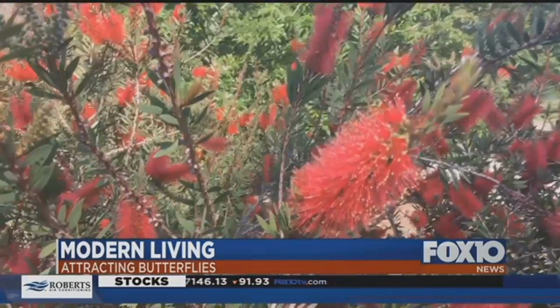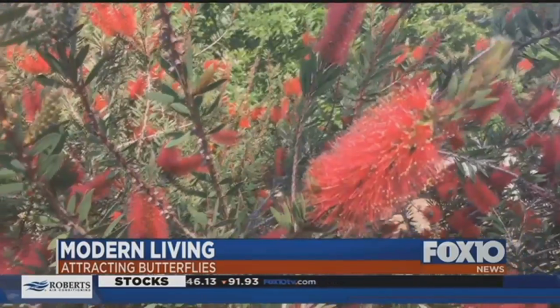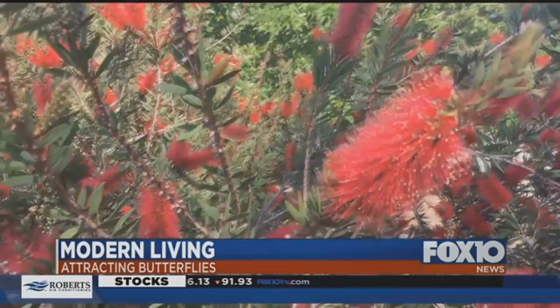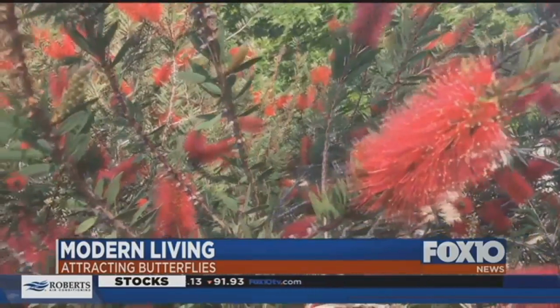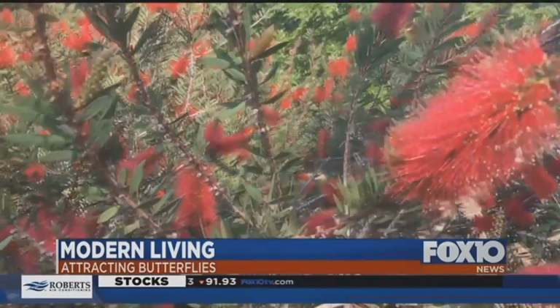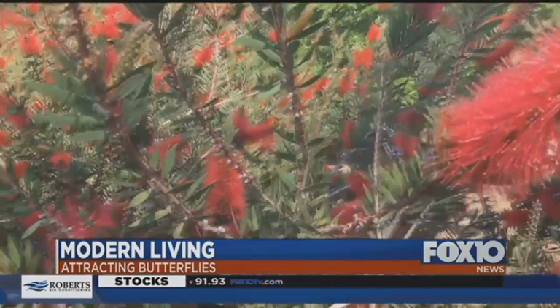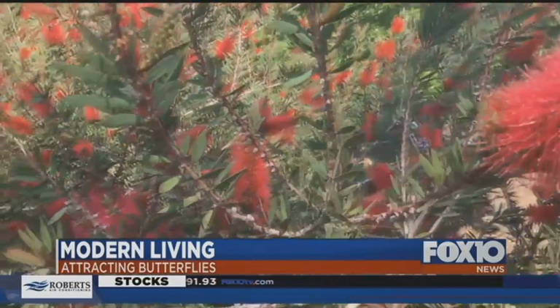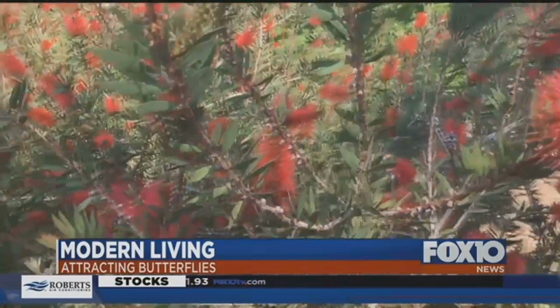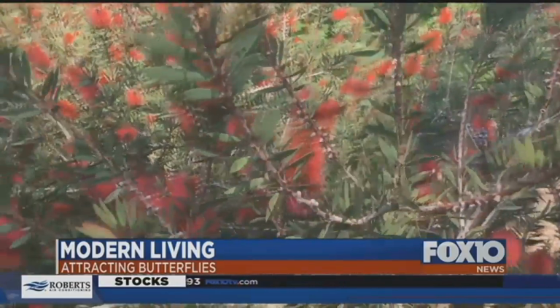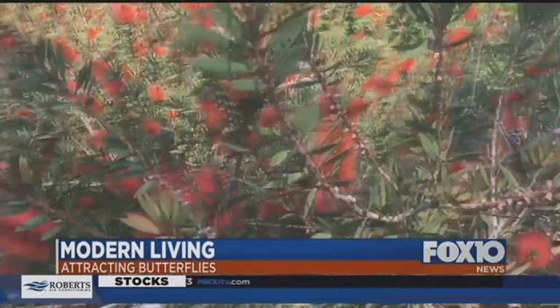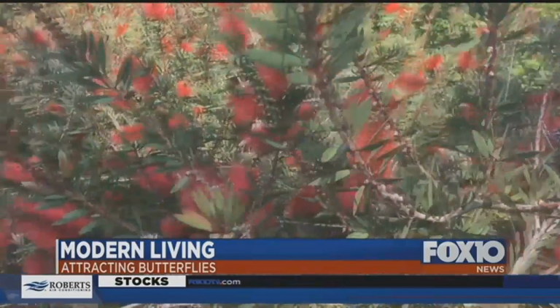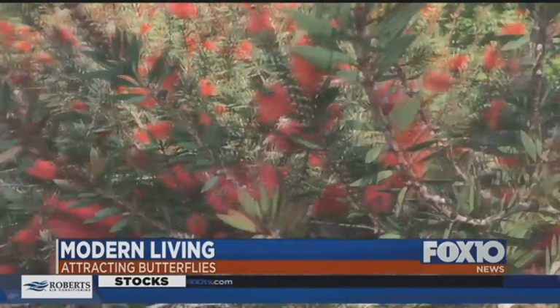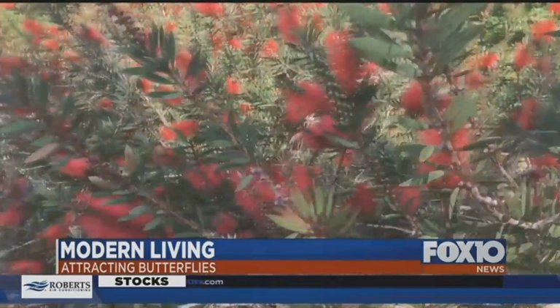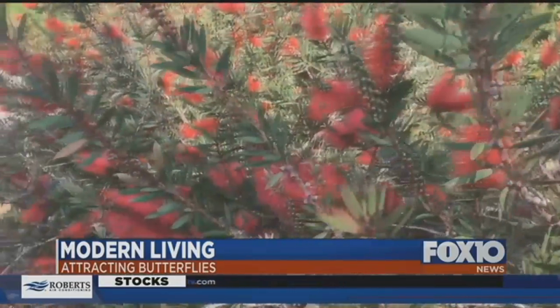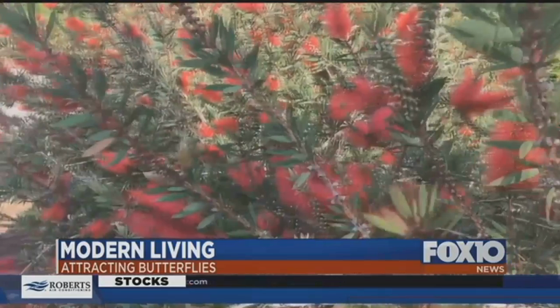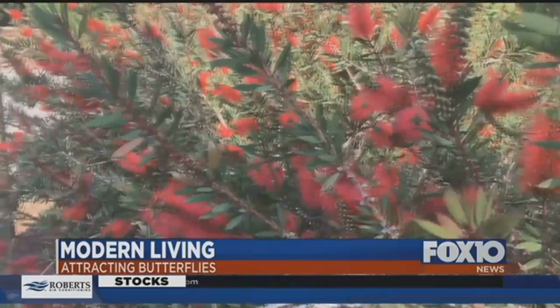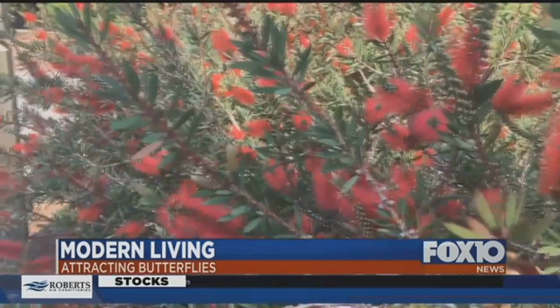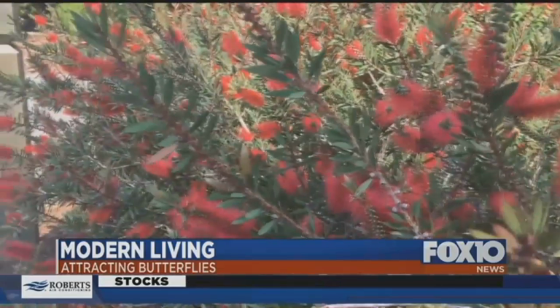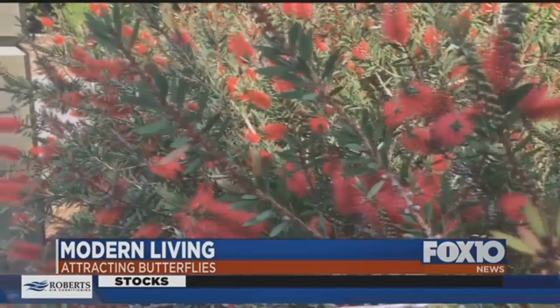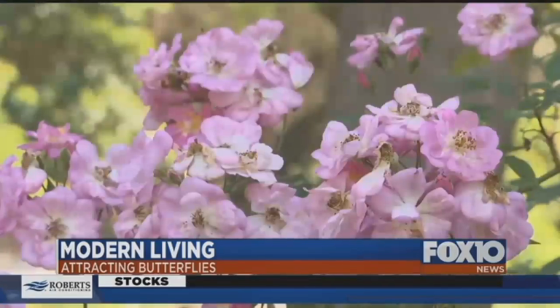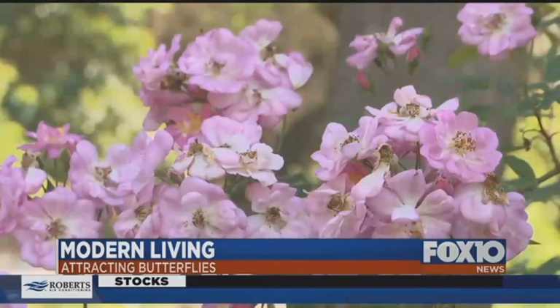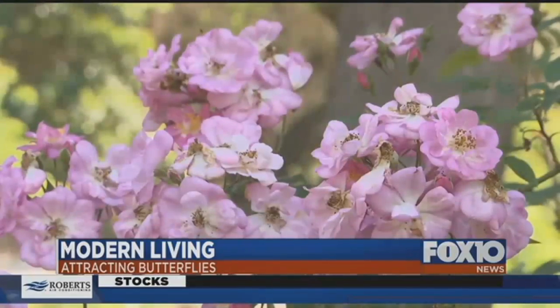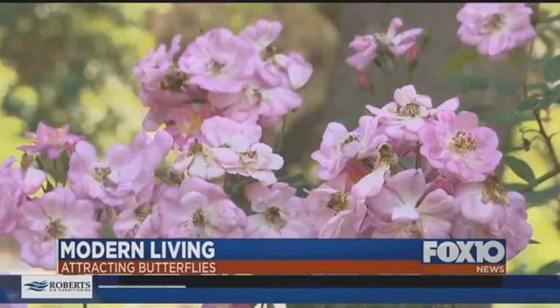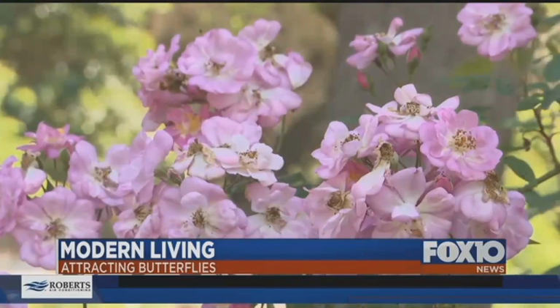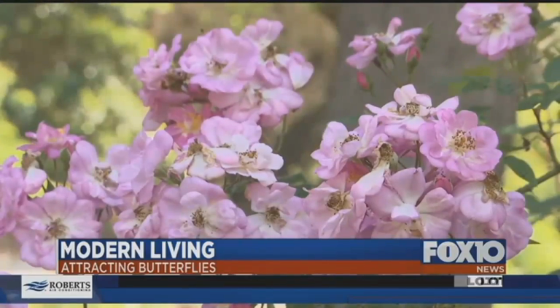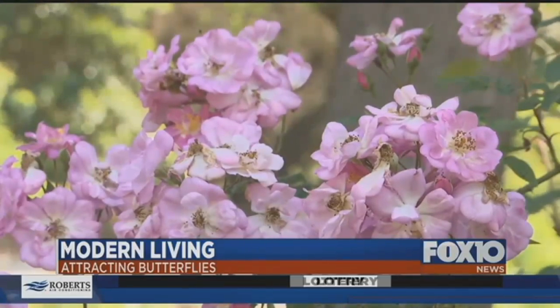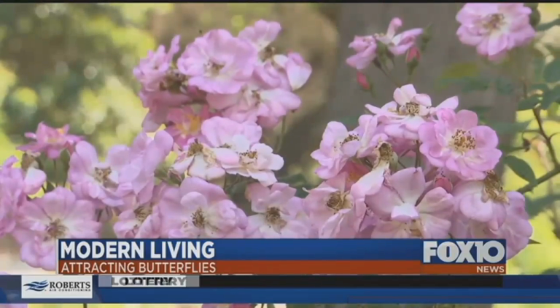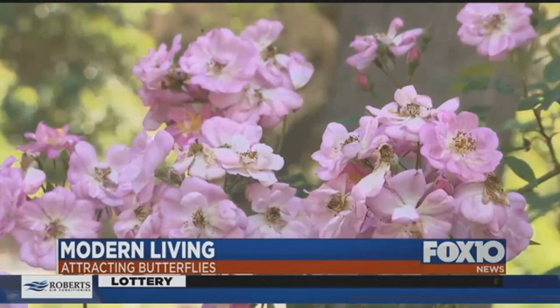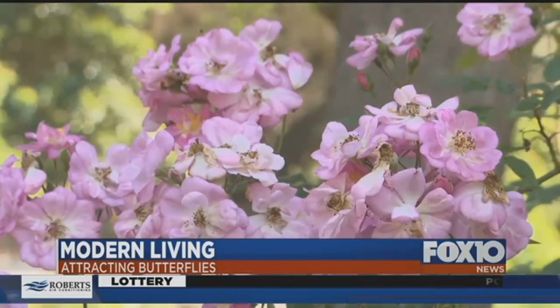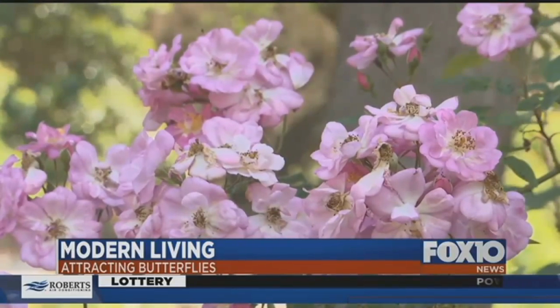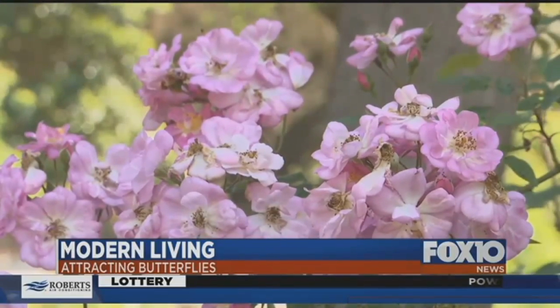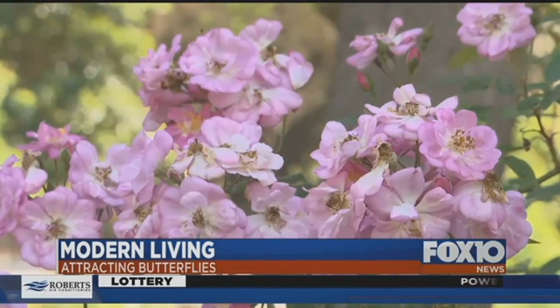Wilkins says butterflies not only like variety, they like color, meaning the flowers in the pollinator garden are striking.